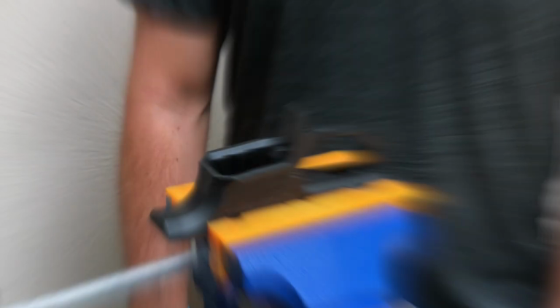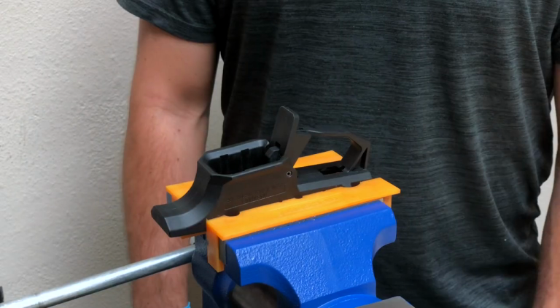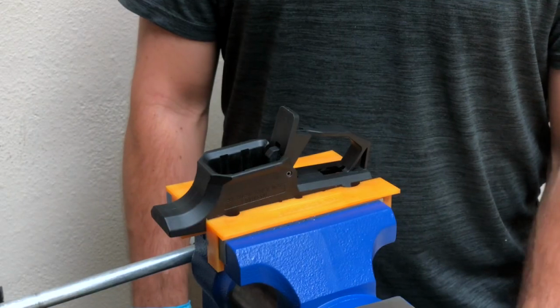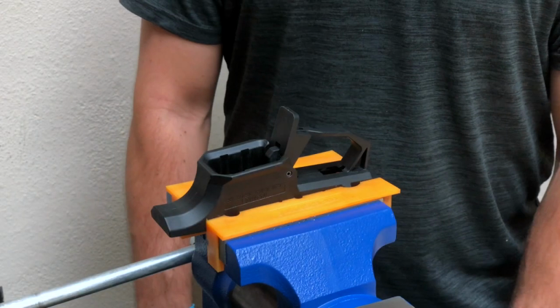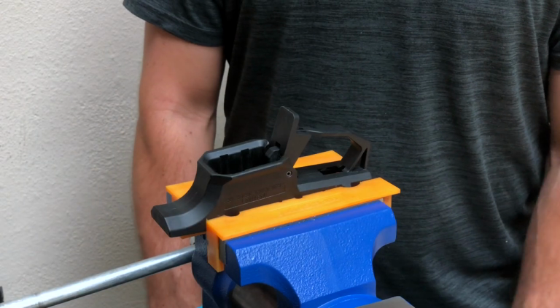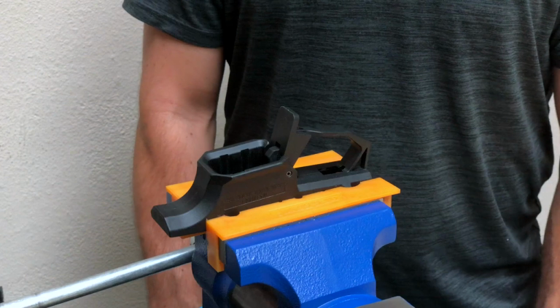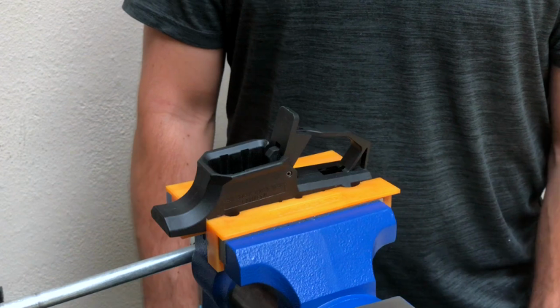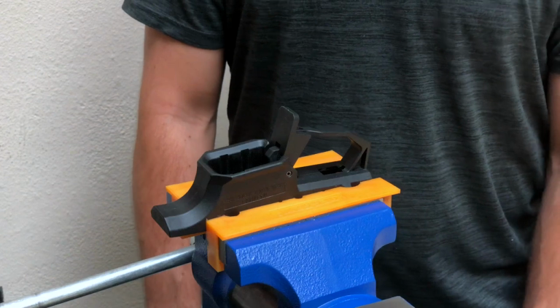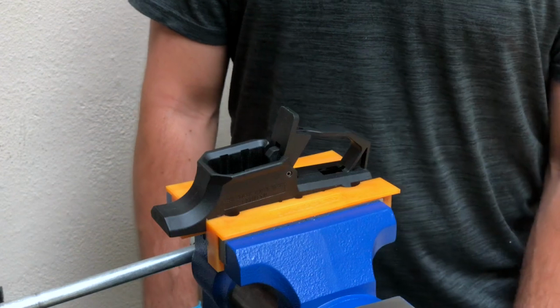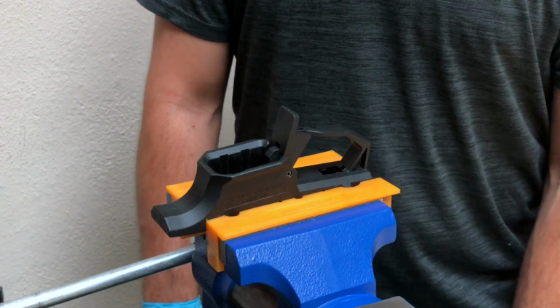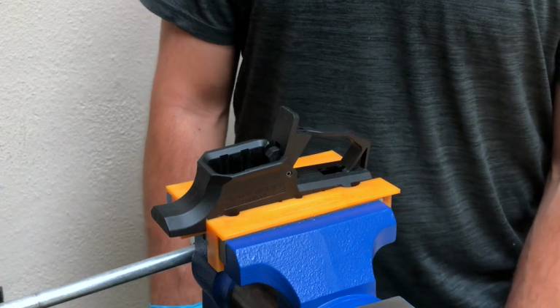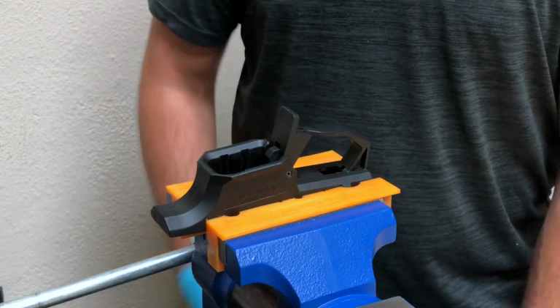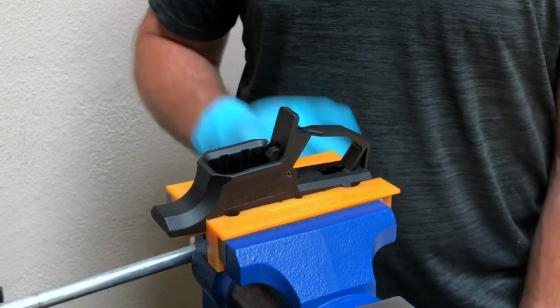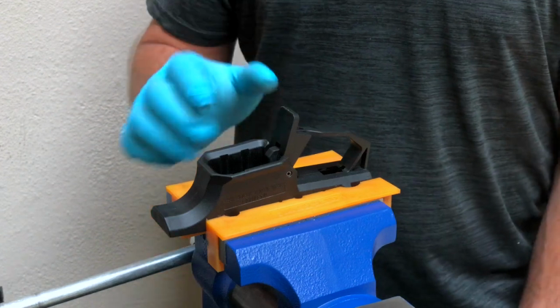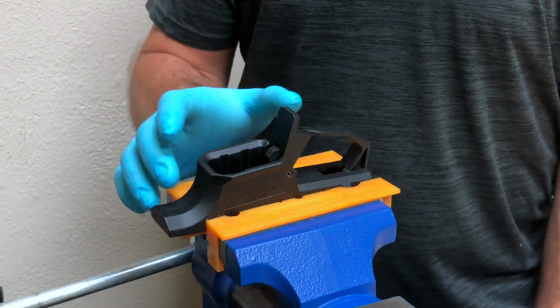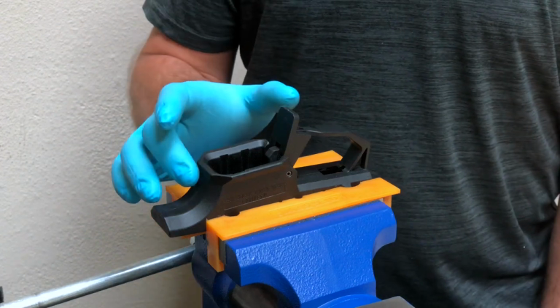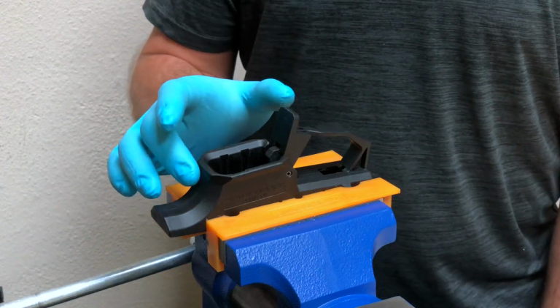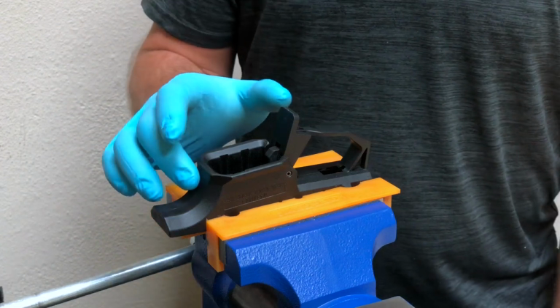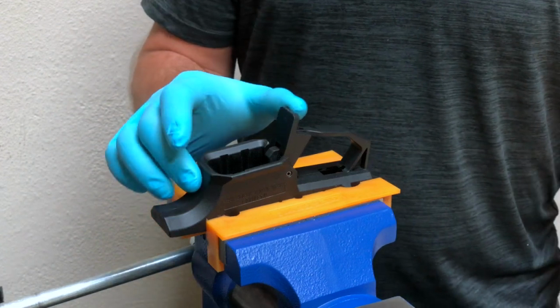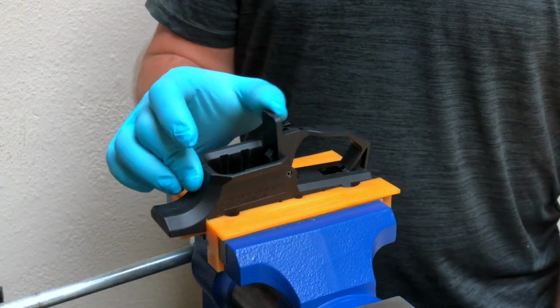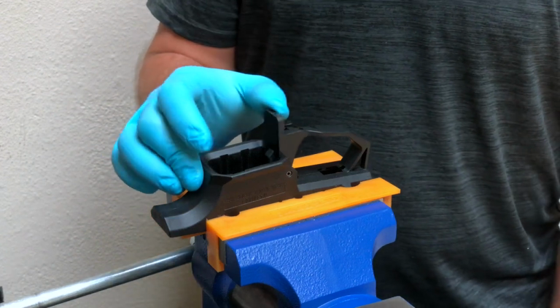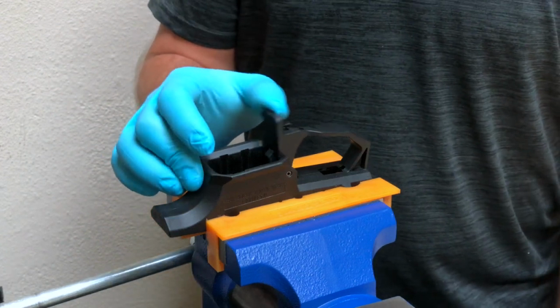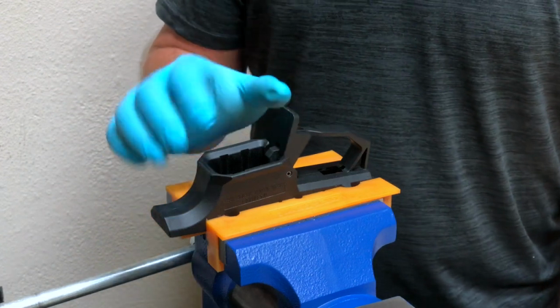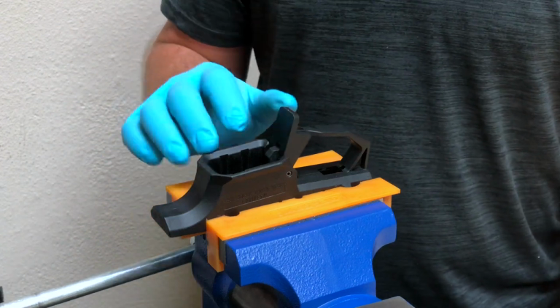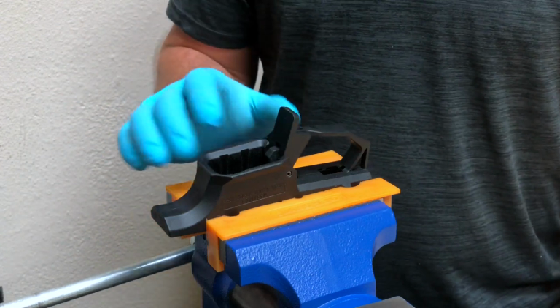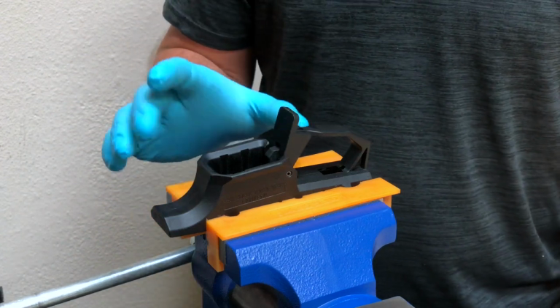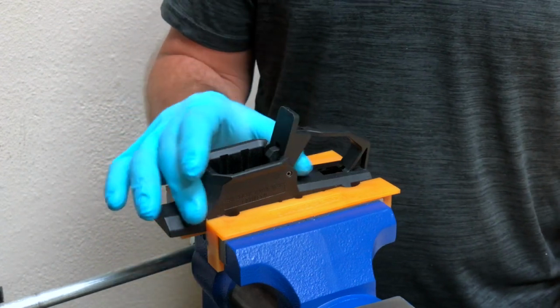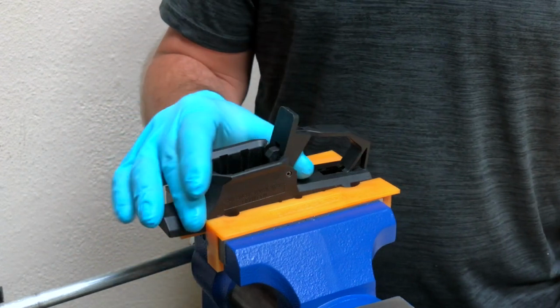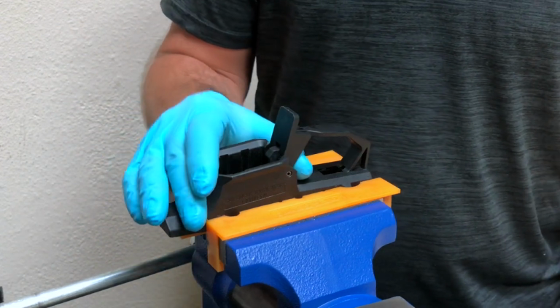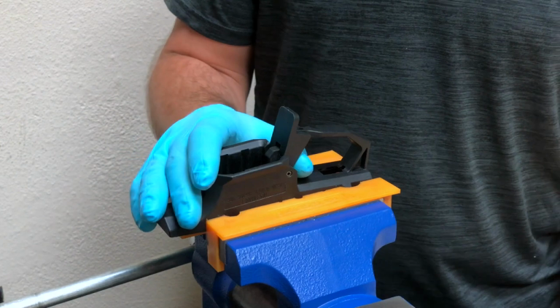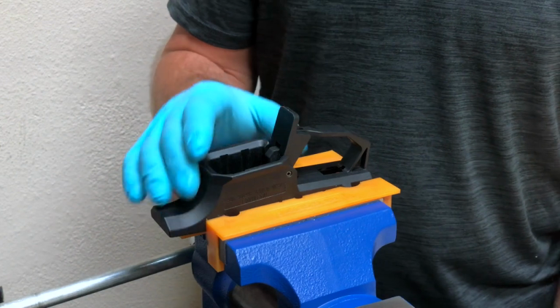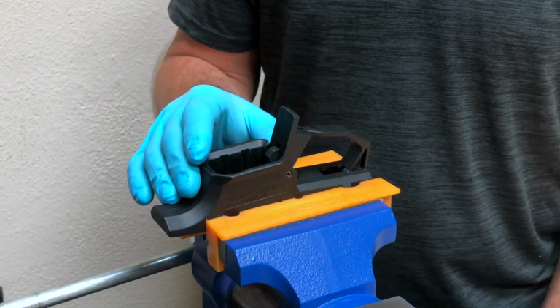Hello, today we're going to show you a couple of tips and tricks on how to install MAG releases into a CZ Scorpion EVO lower receiver.